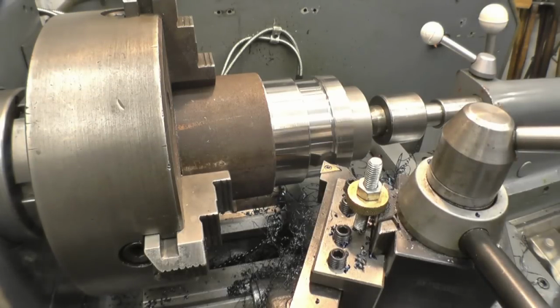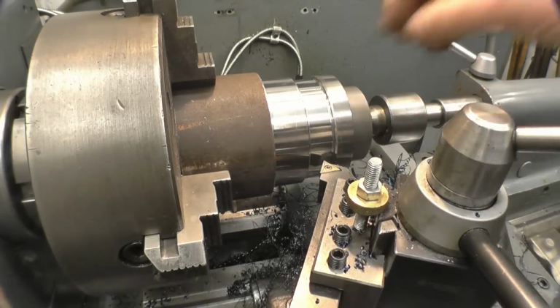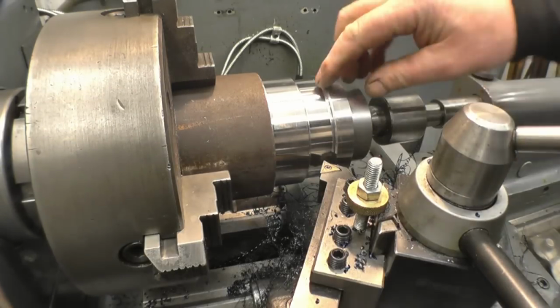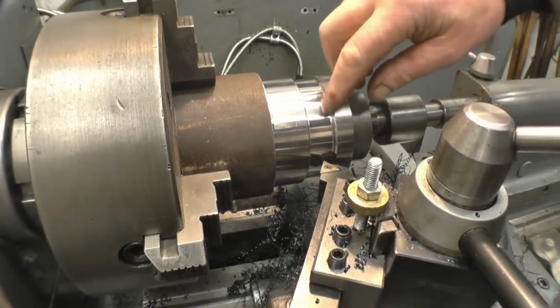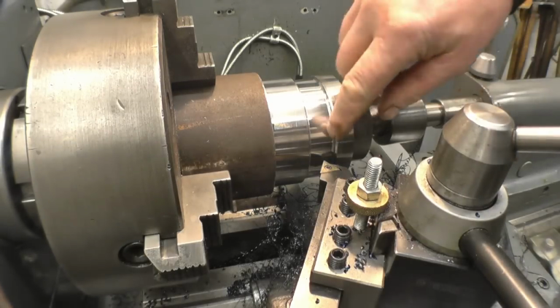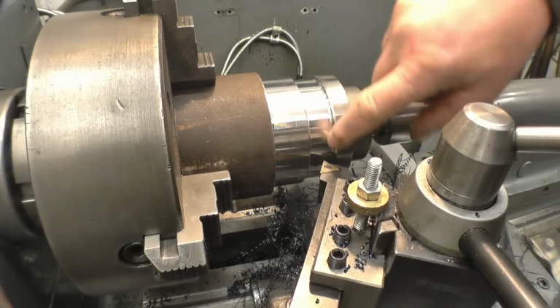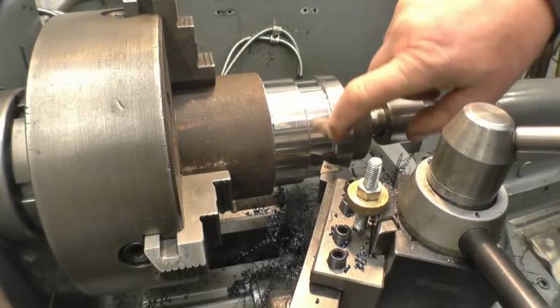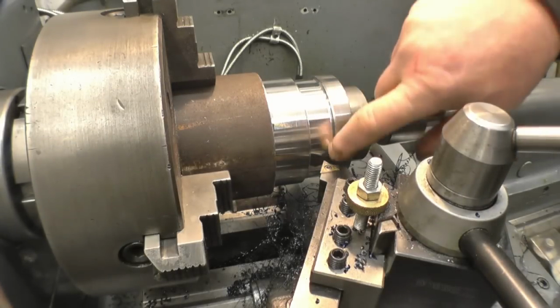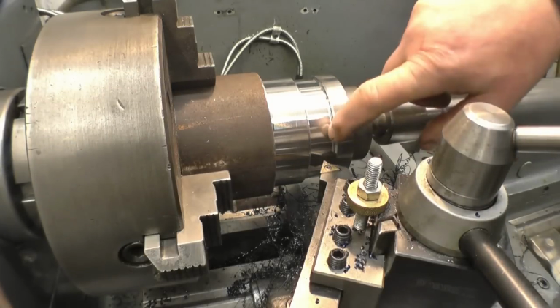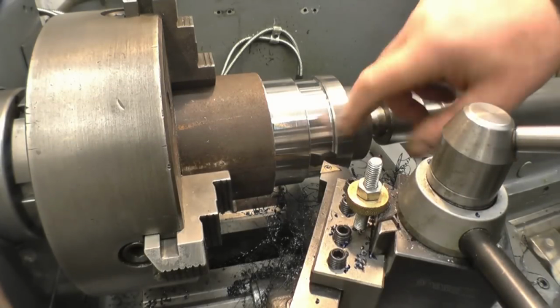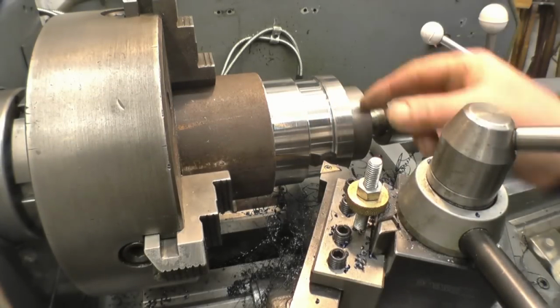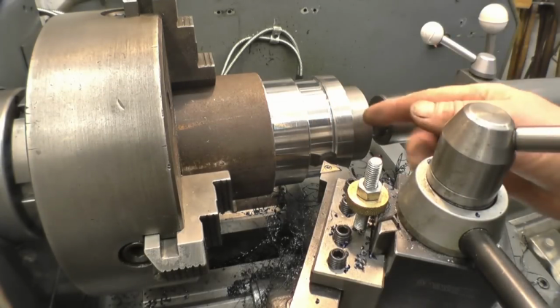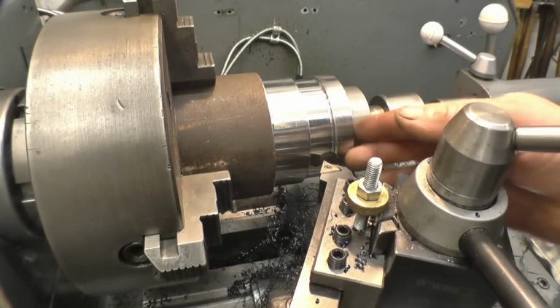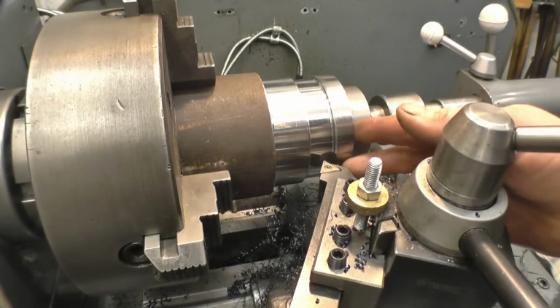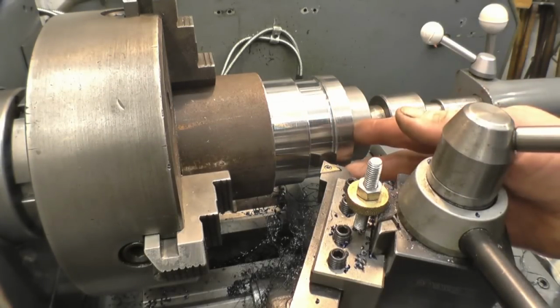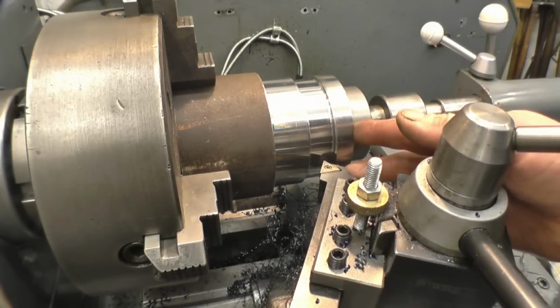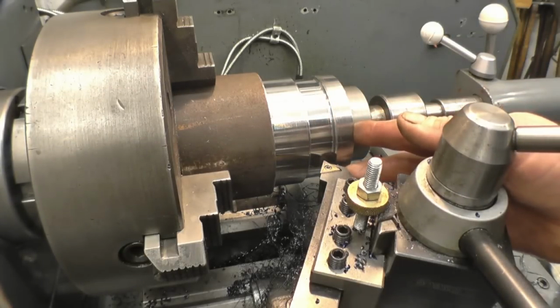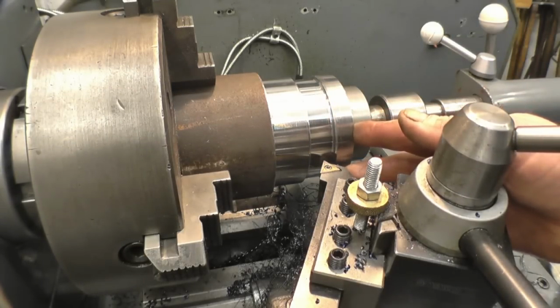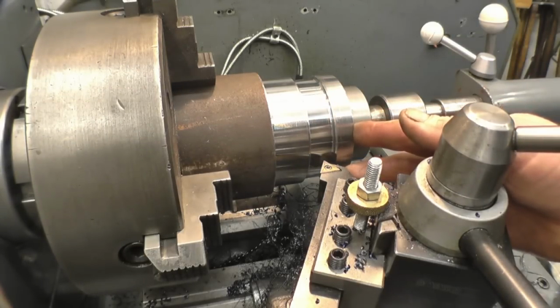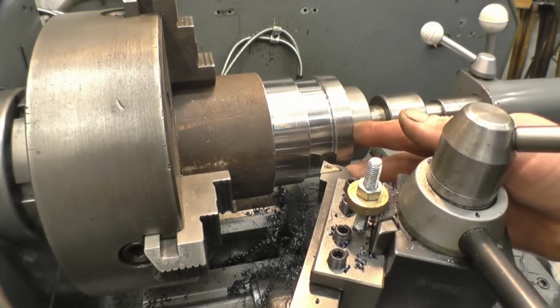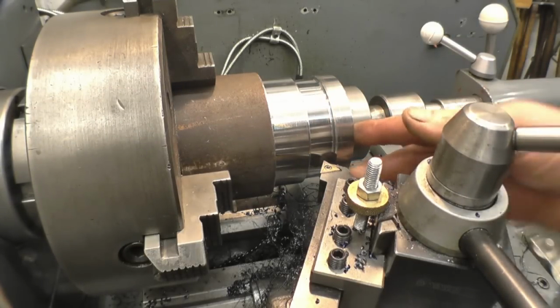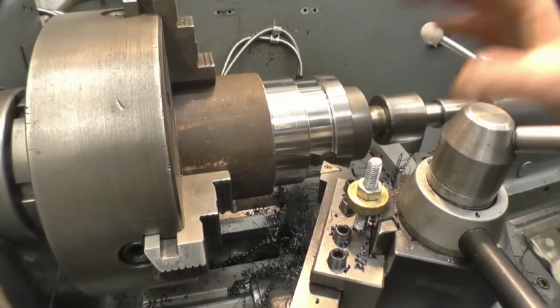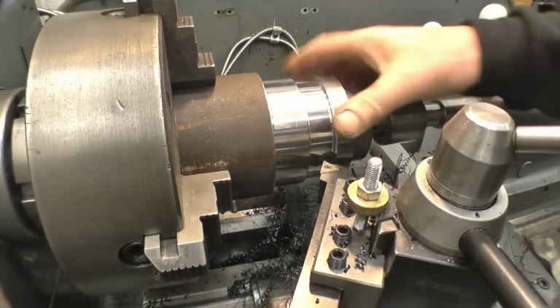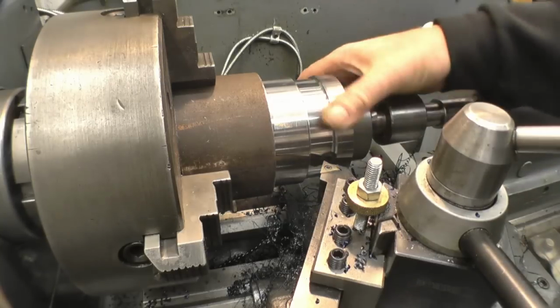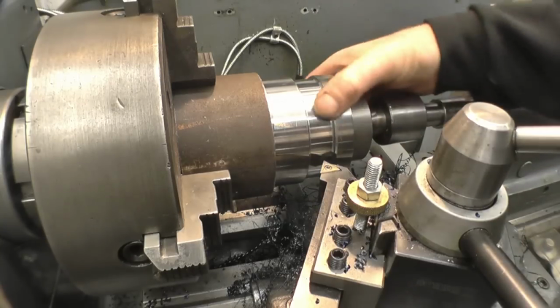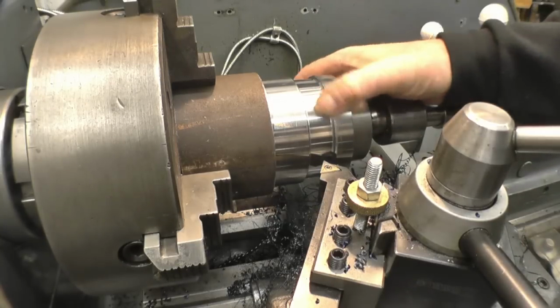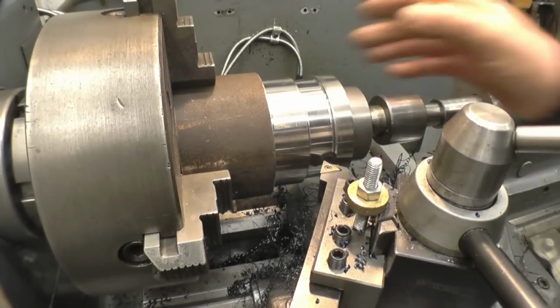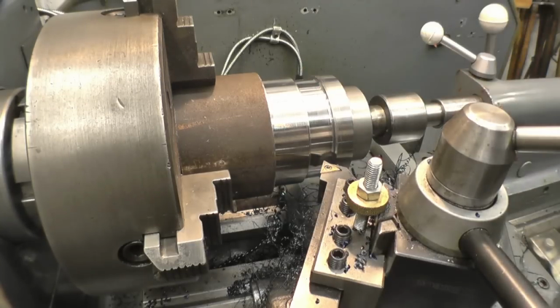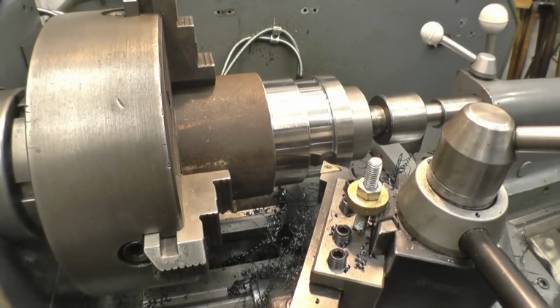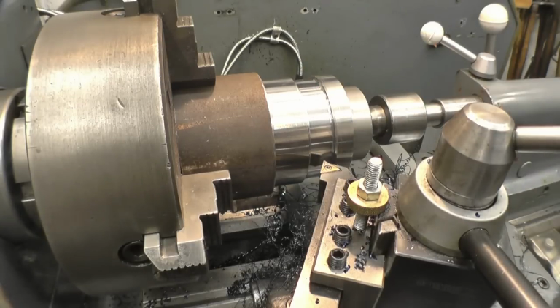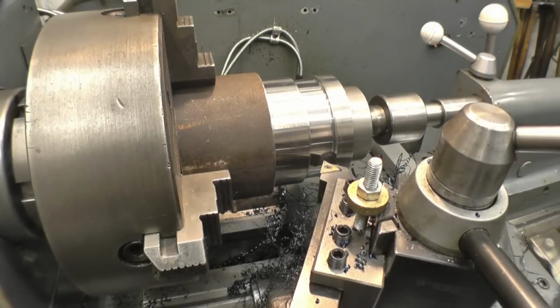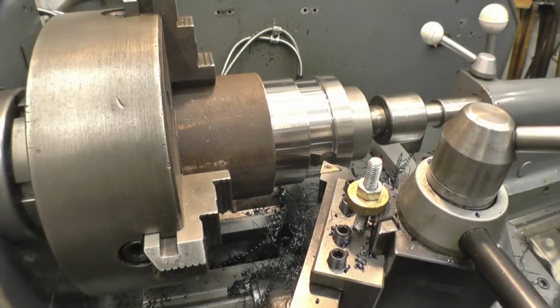I'm just going to tidy up that radius there and put a little chamfer on that side there, just for the thread cutting tool to run into and out of.